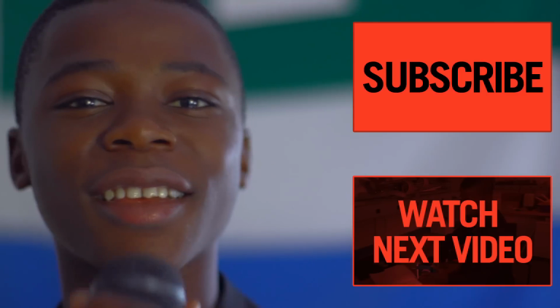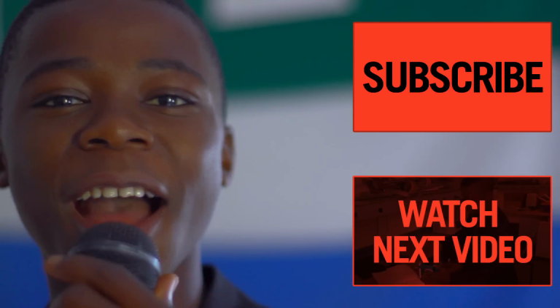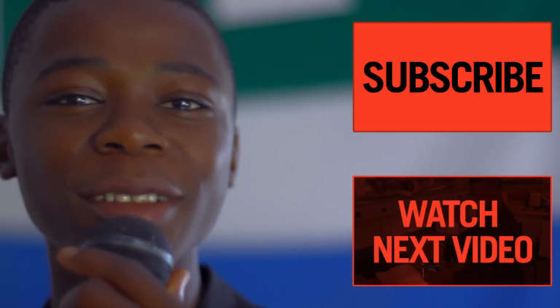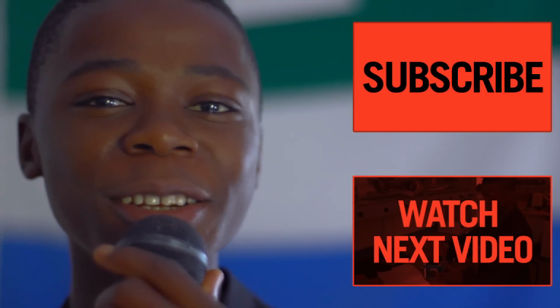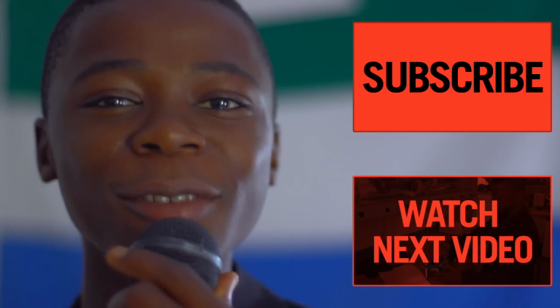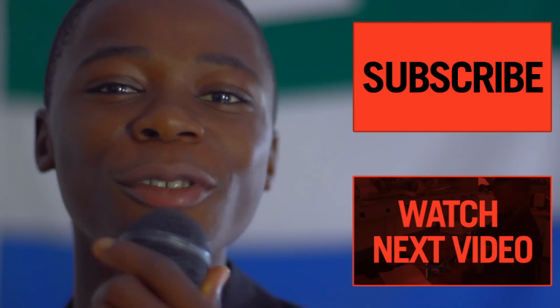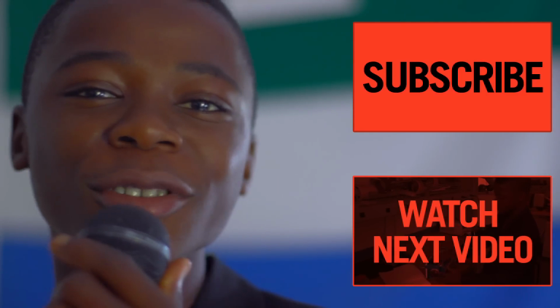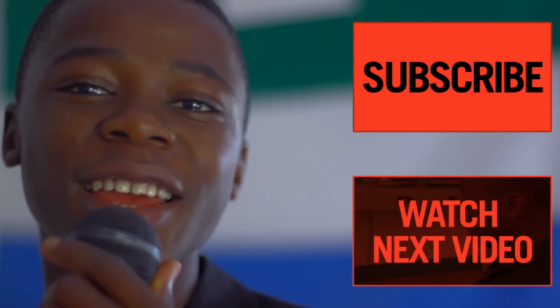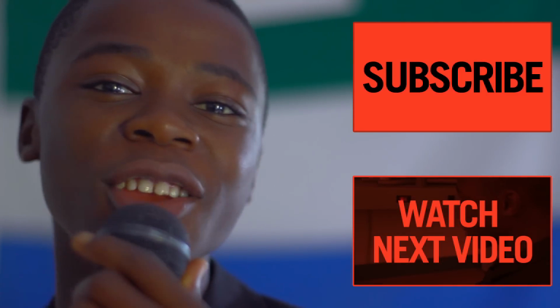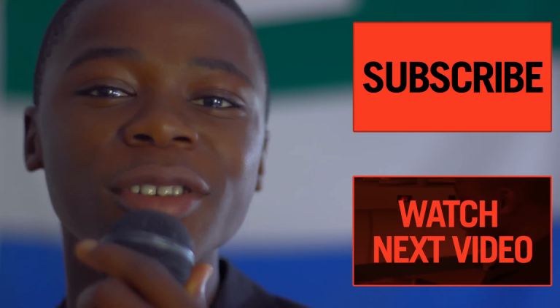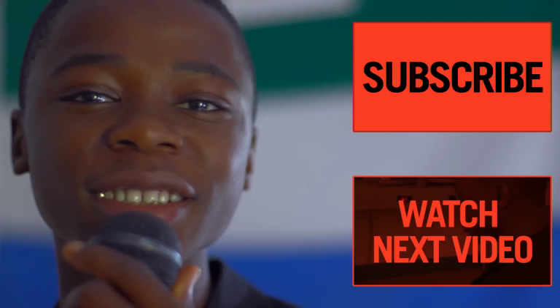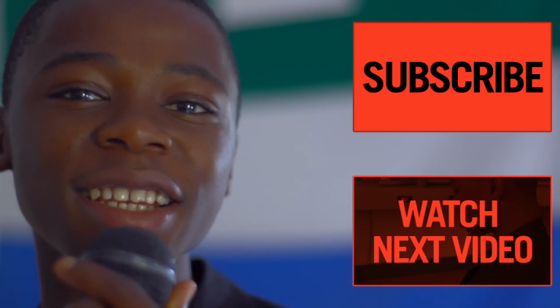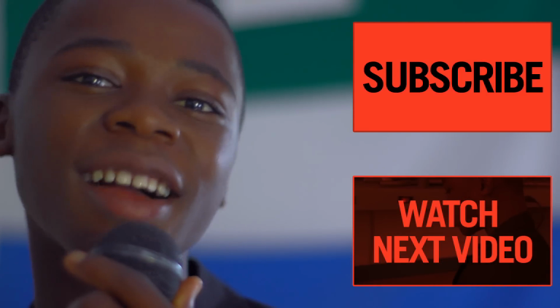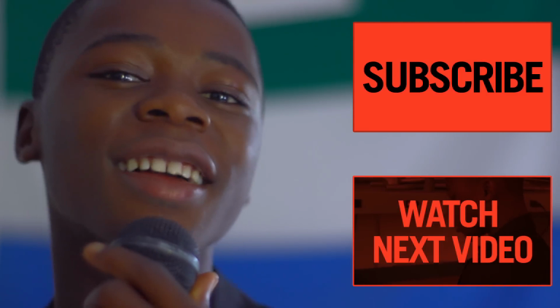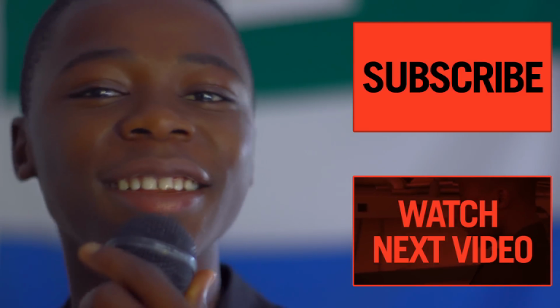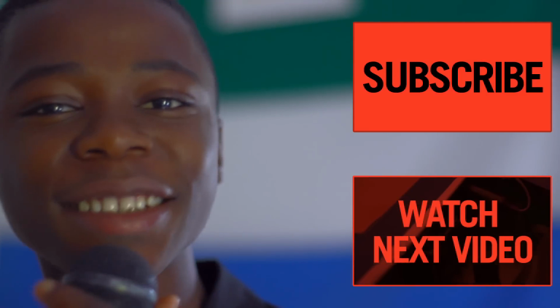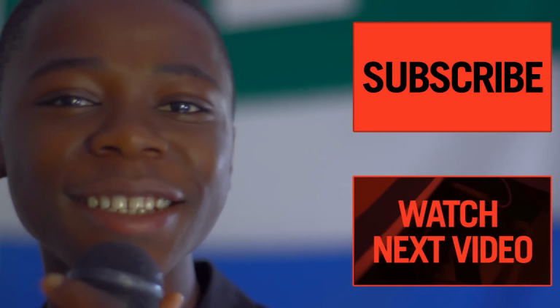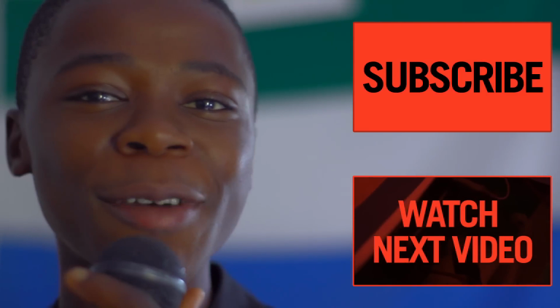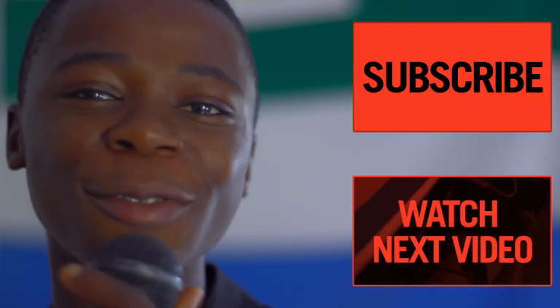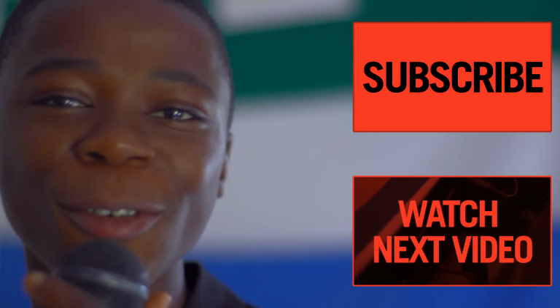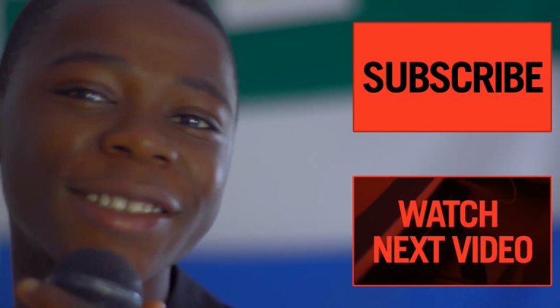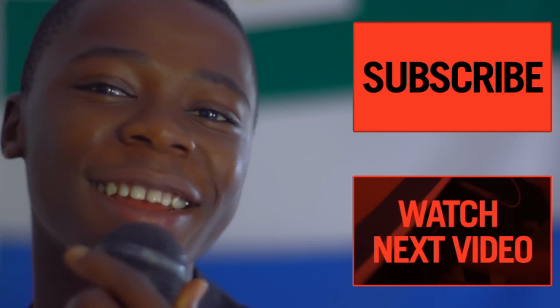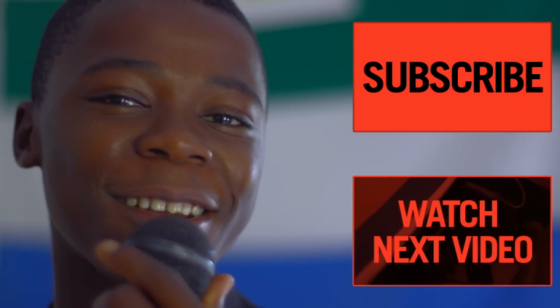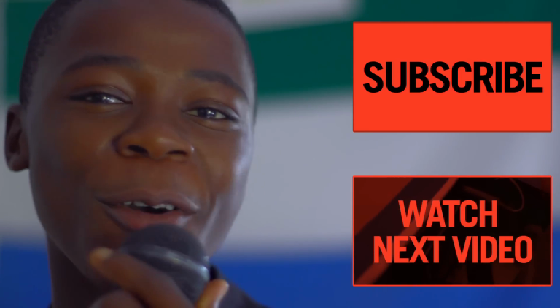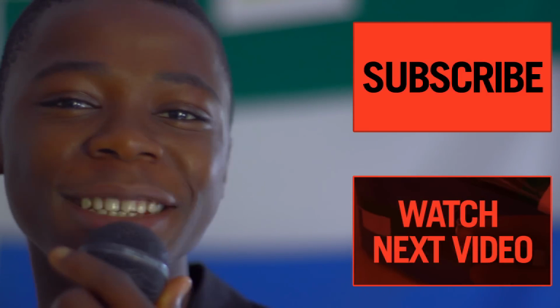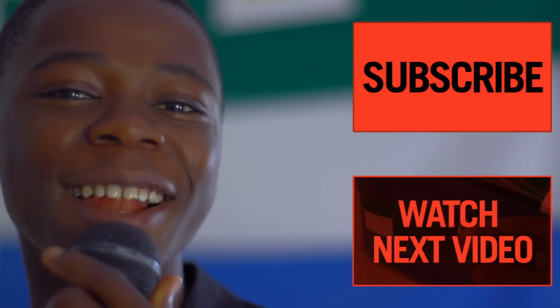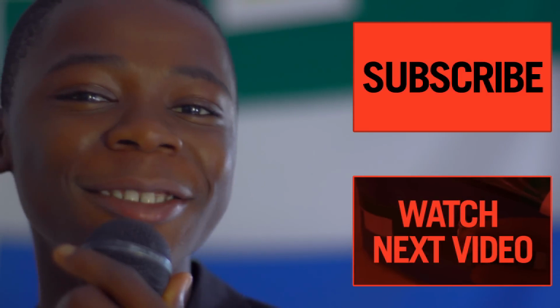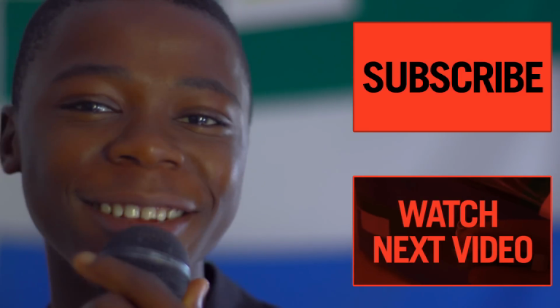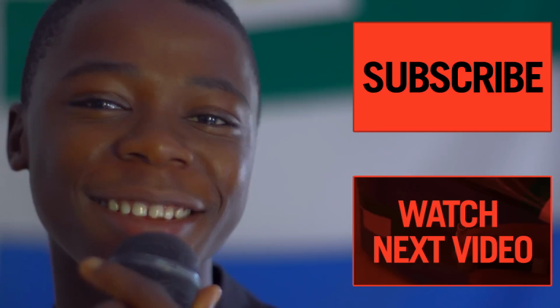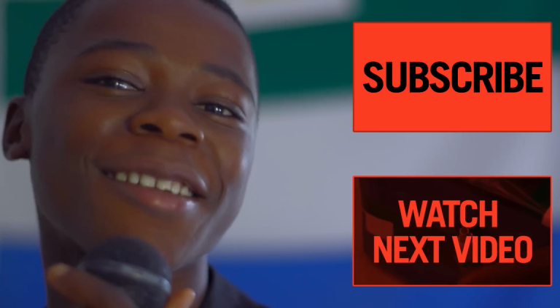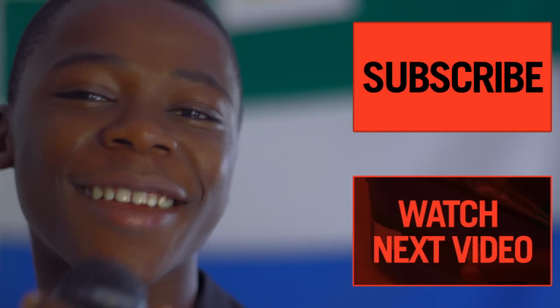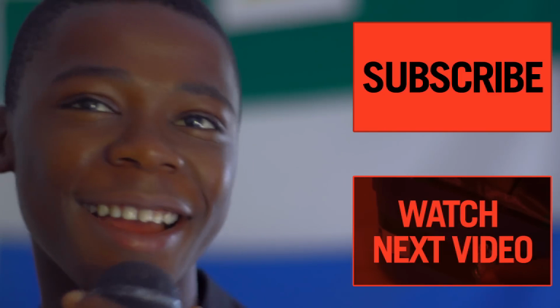I'm DJ Man Focus and you are watching Thinker. This is DJ Man Focus from Sierra Leone.